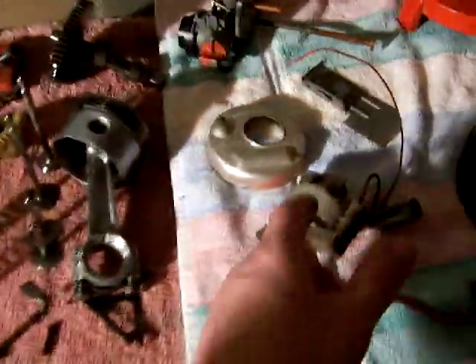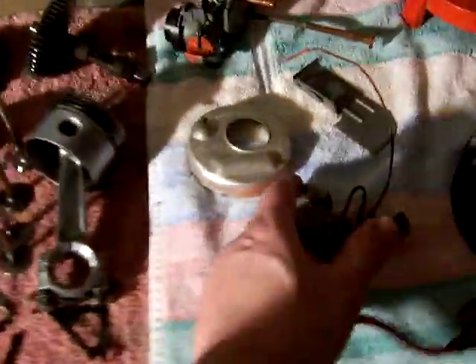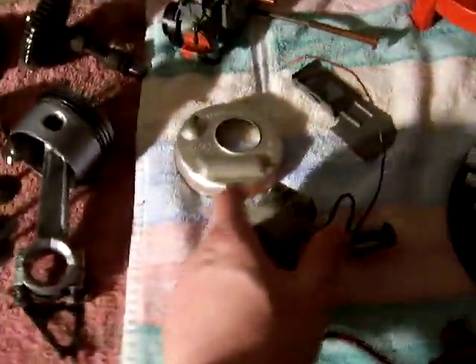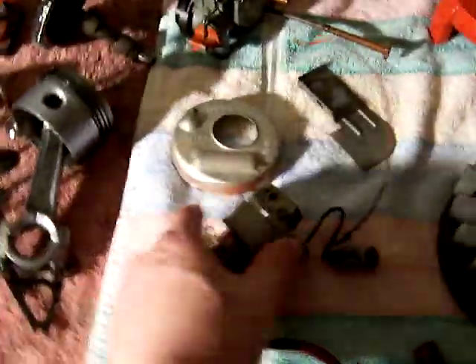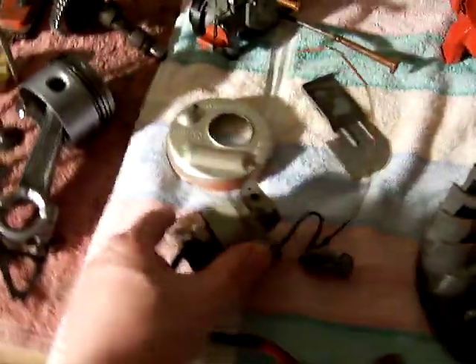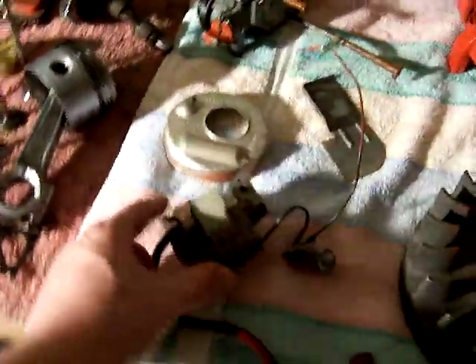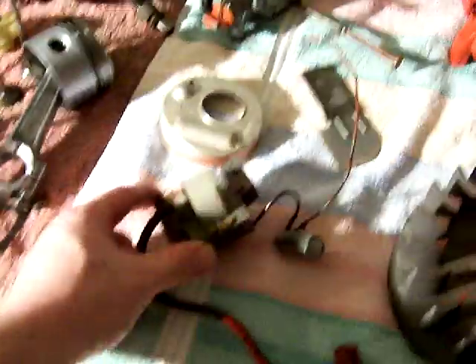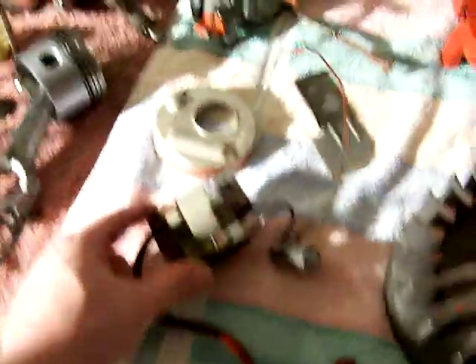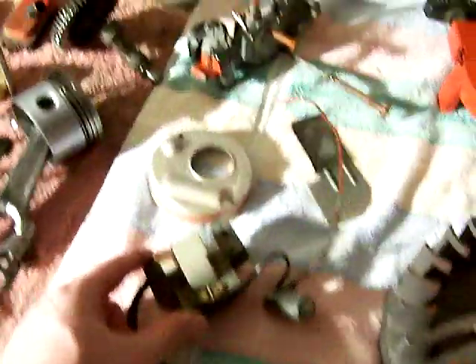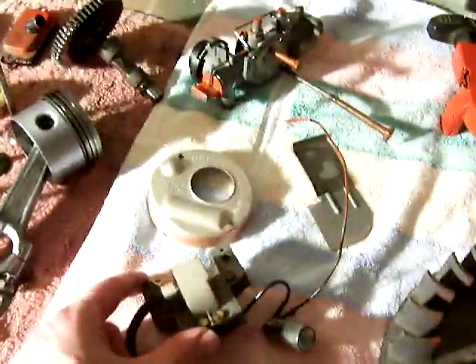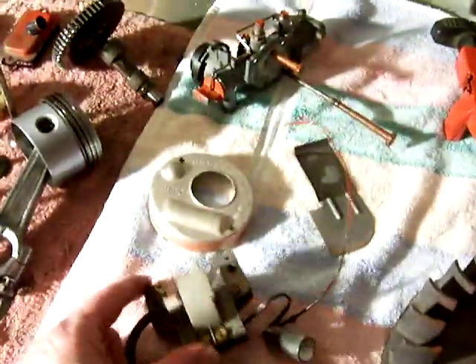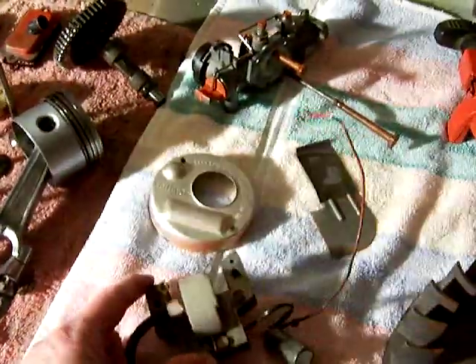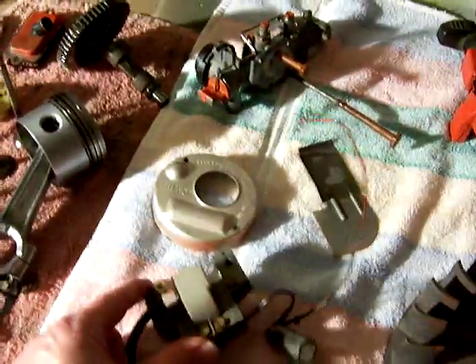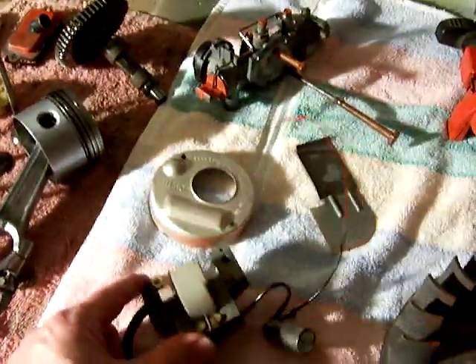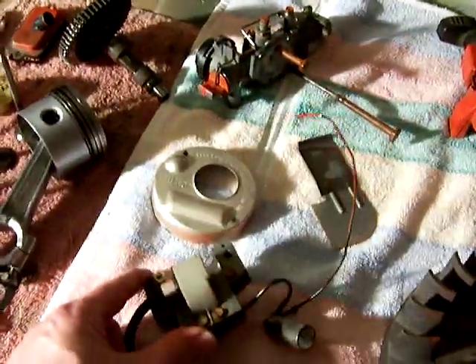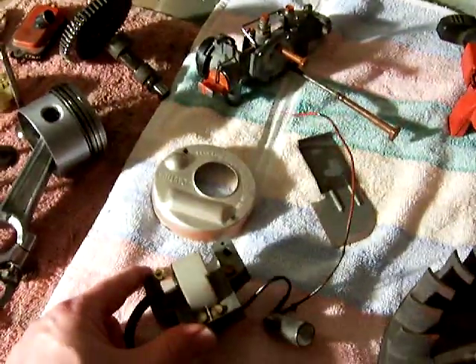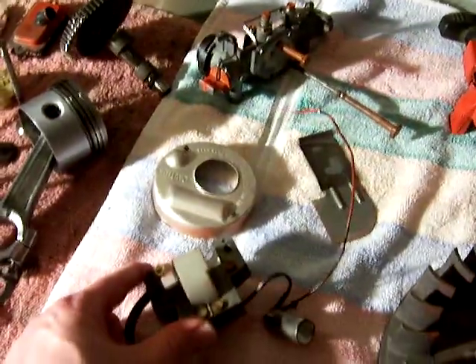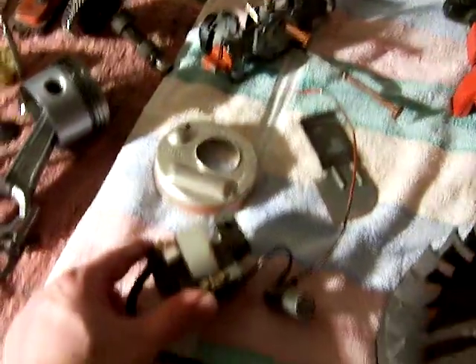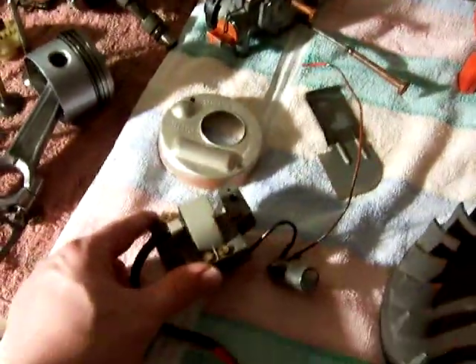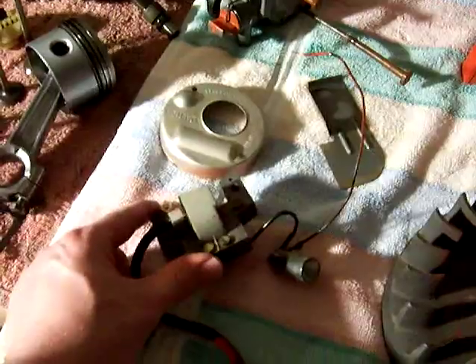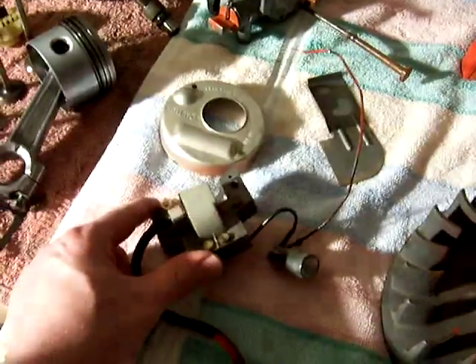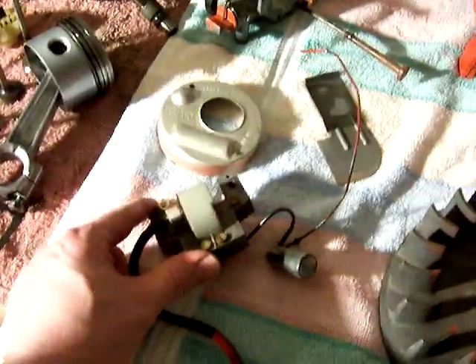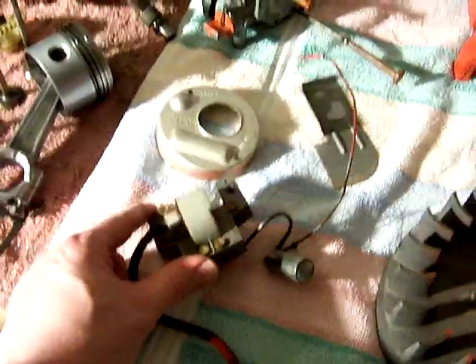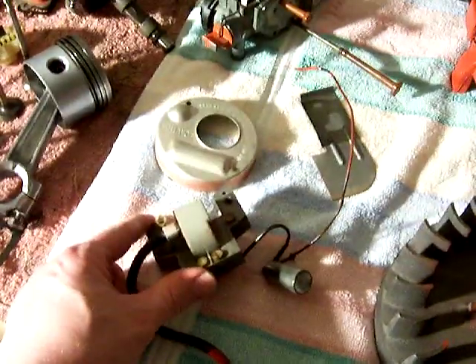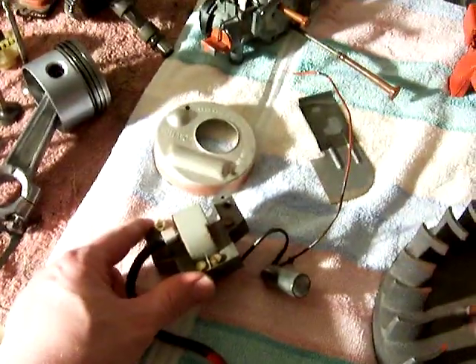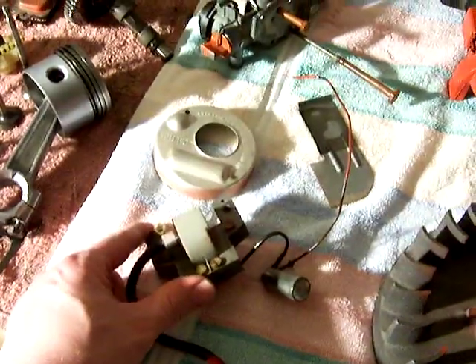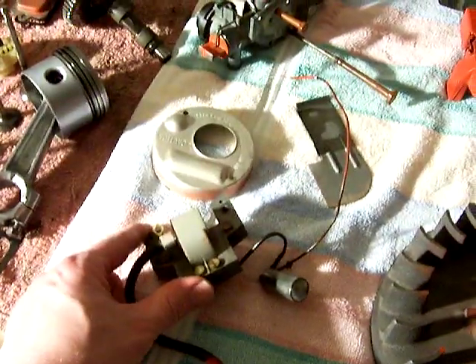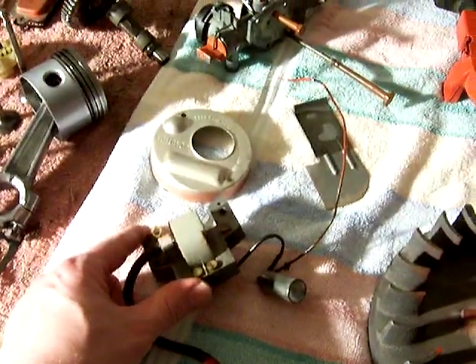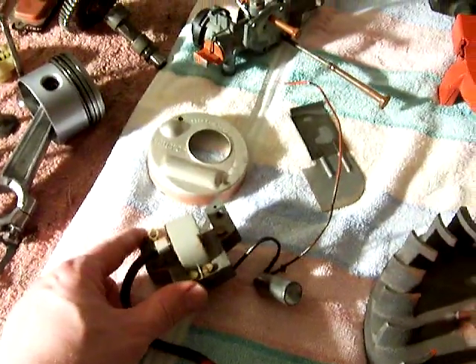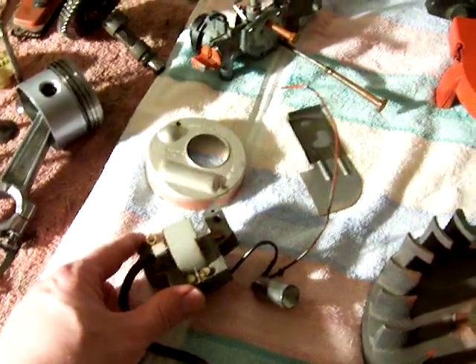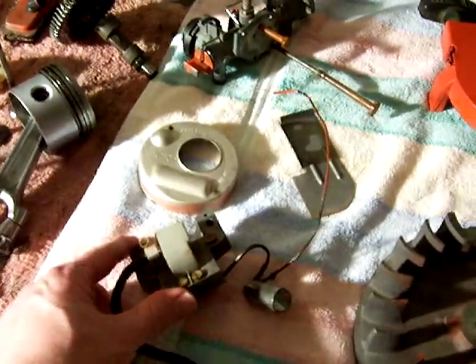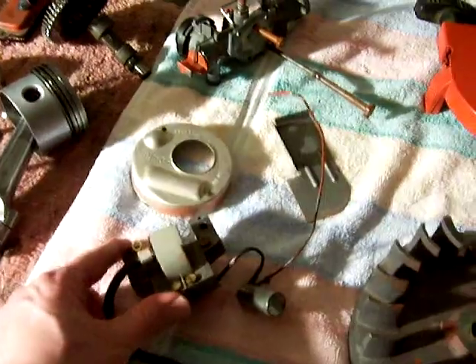Here I have the coil. I'm hoping that will still work, but I'll find out when I get it all back together and see if I have spark.